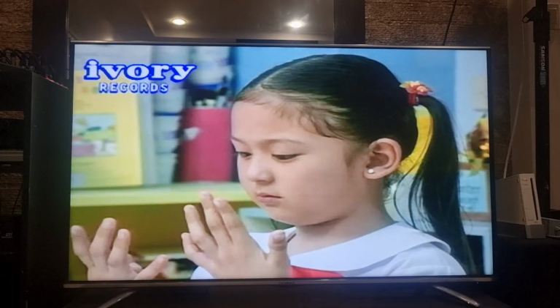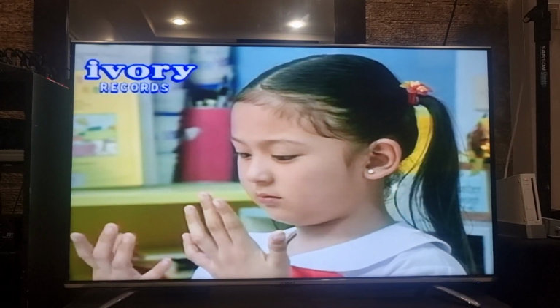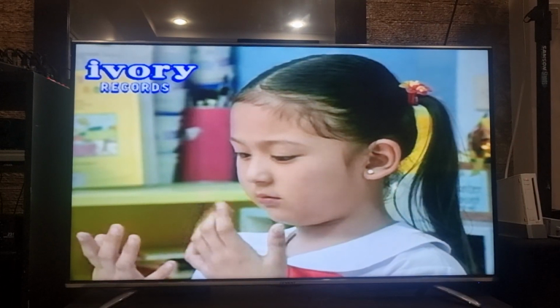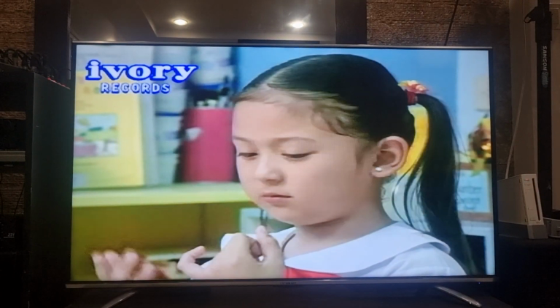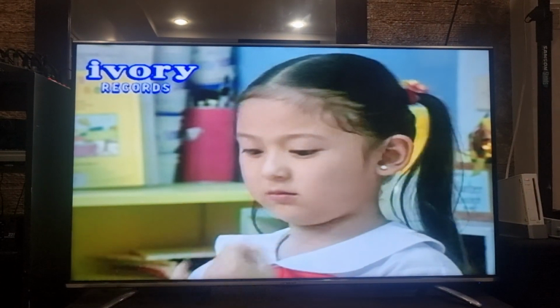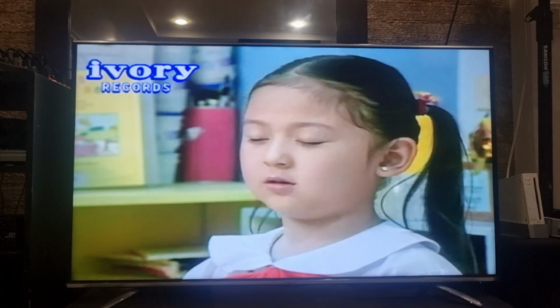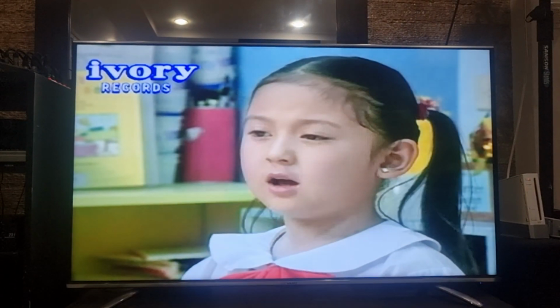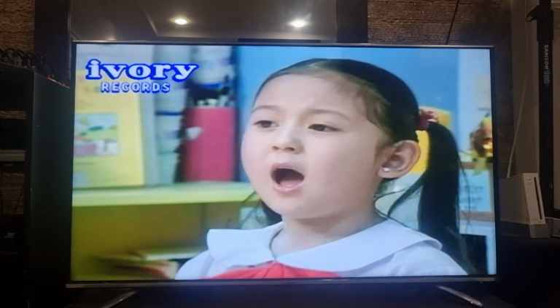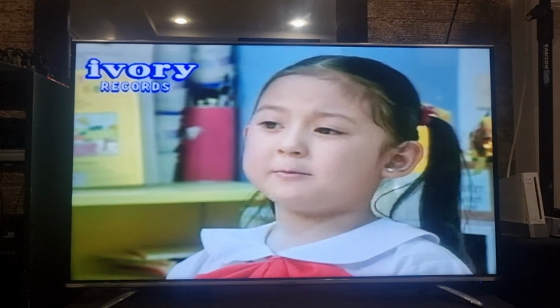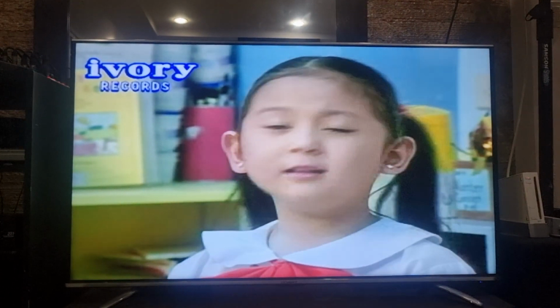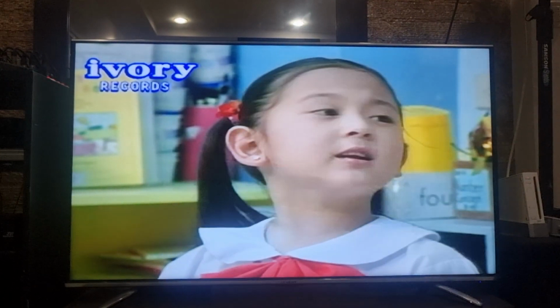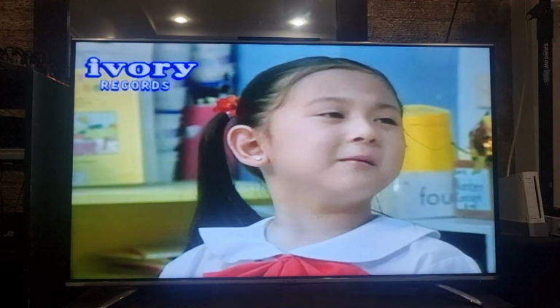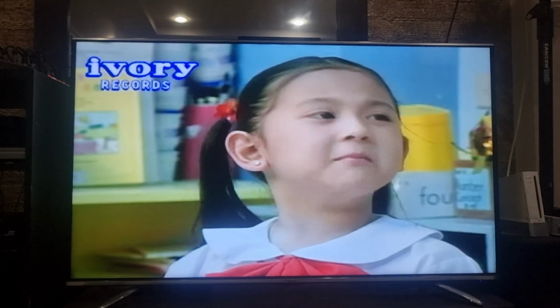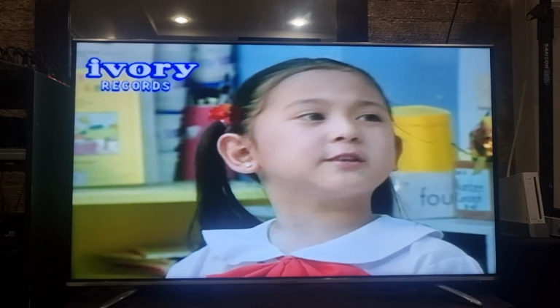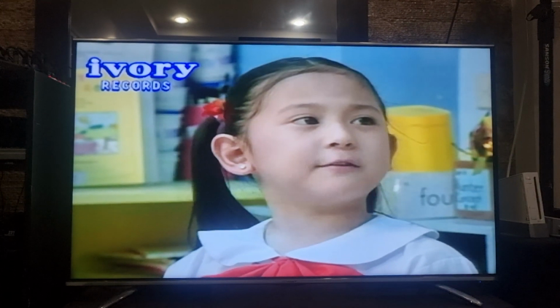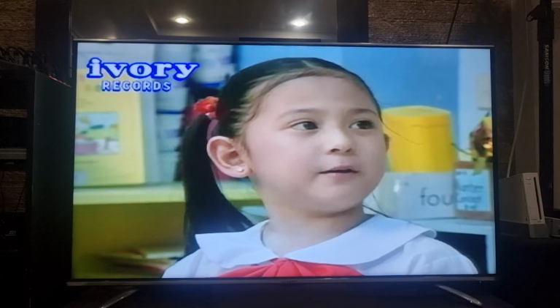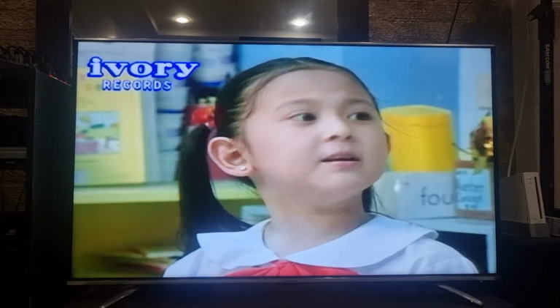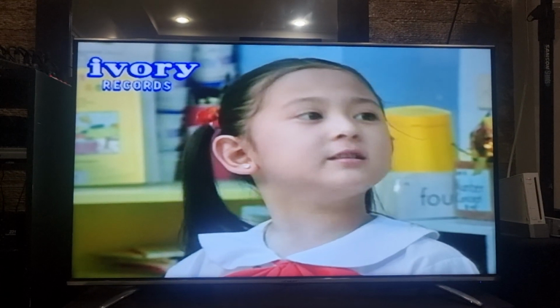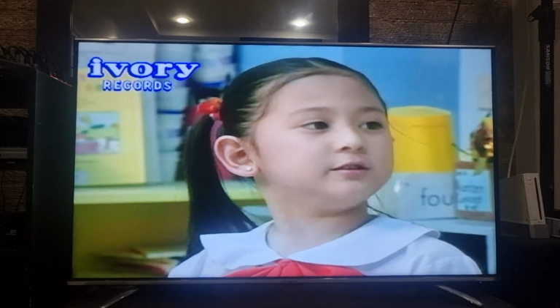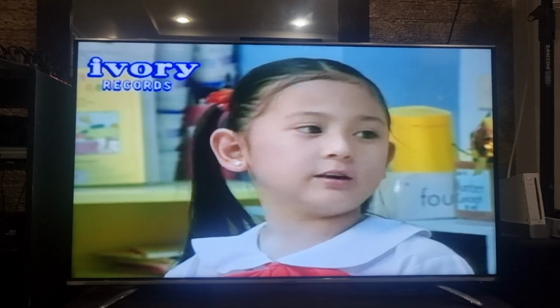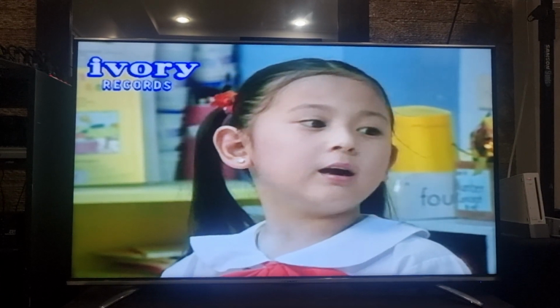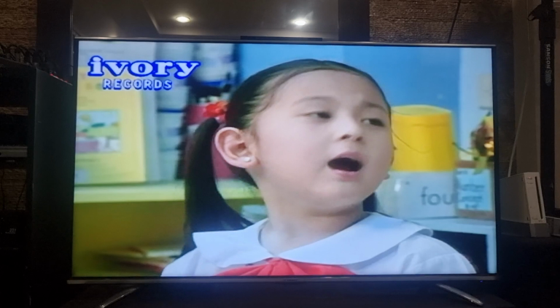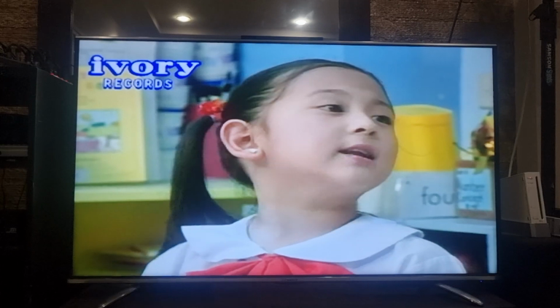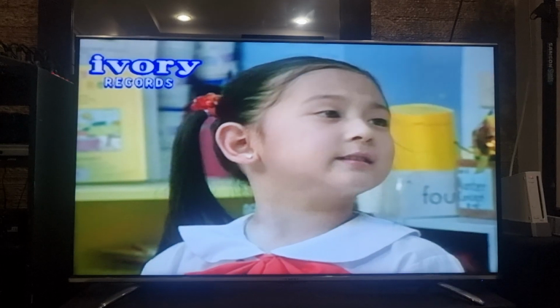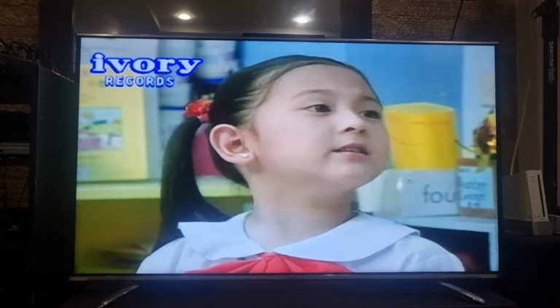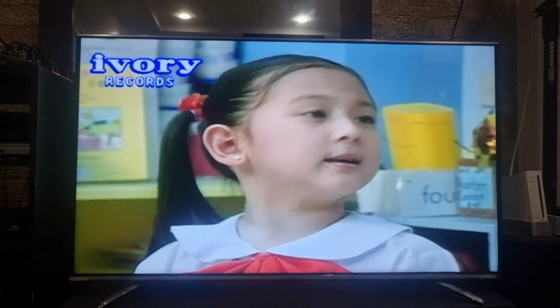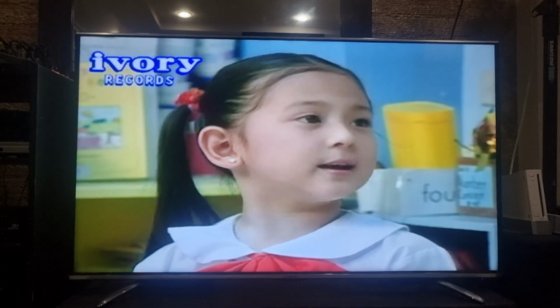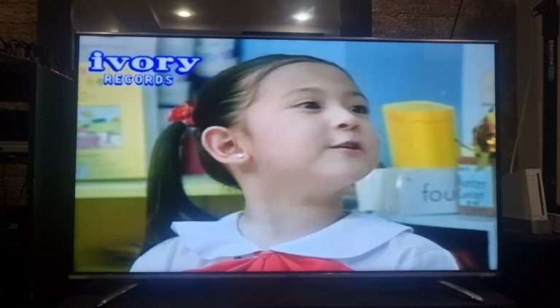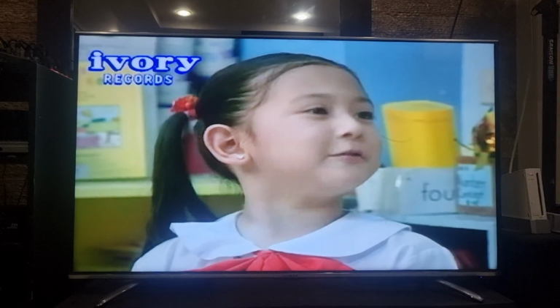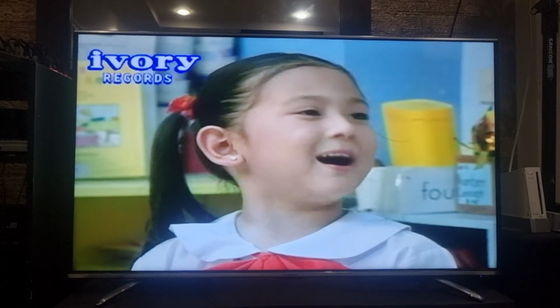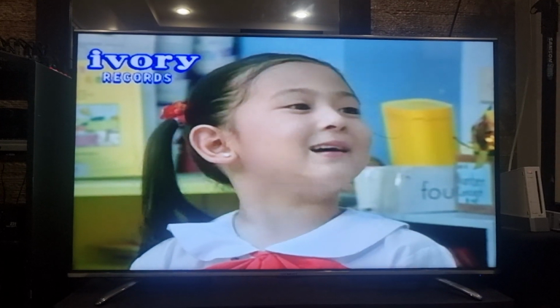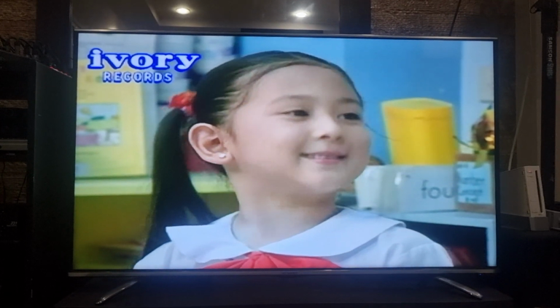What are you doing, Joanna? I'm counting the numbers of my family, Teacher, and I think there are 7 of us.